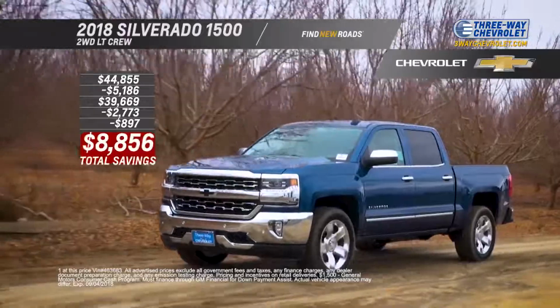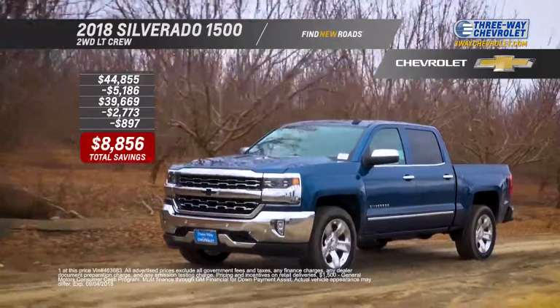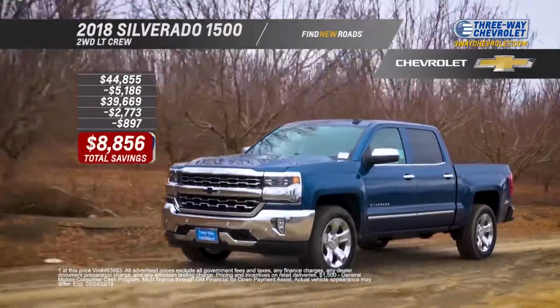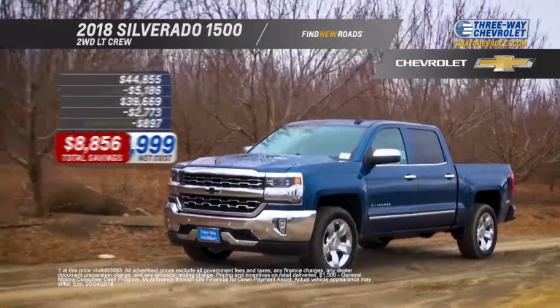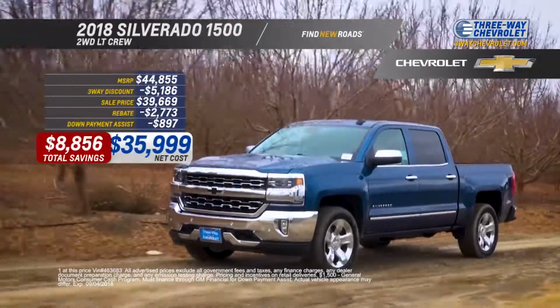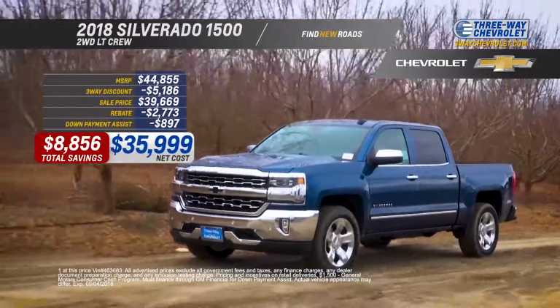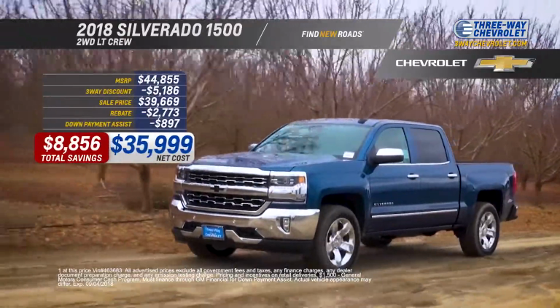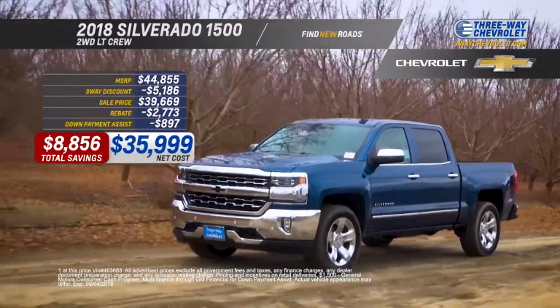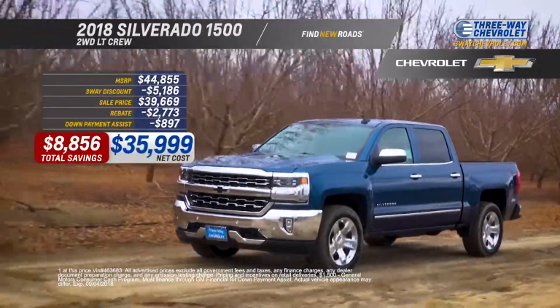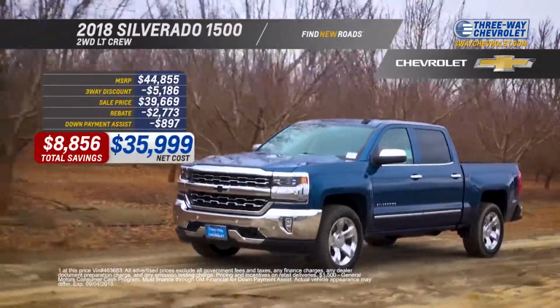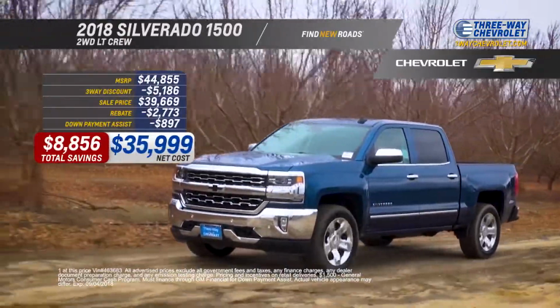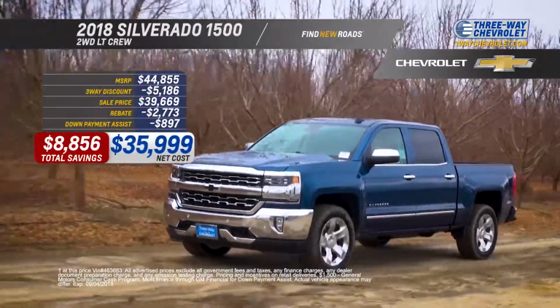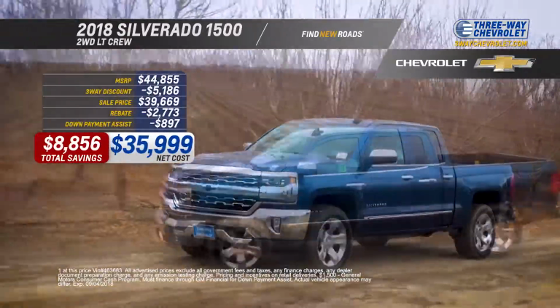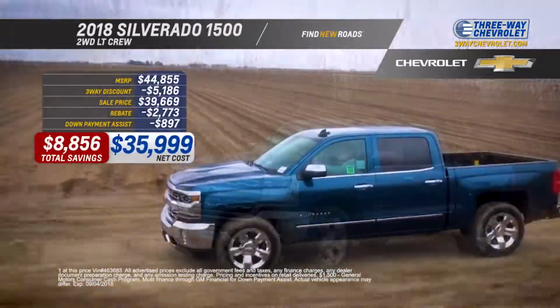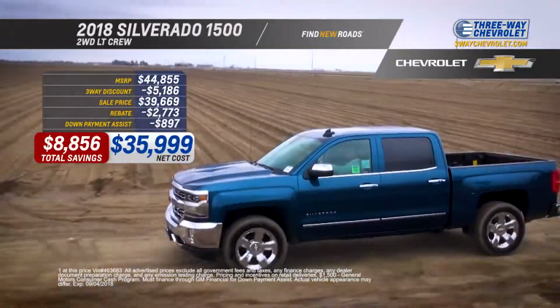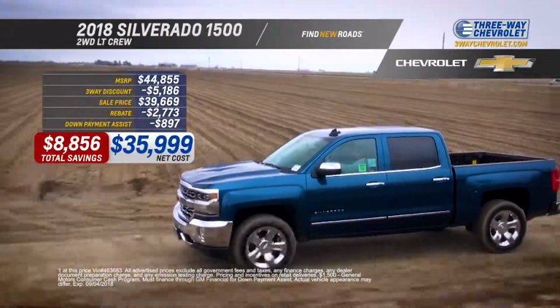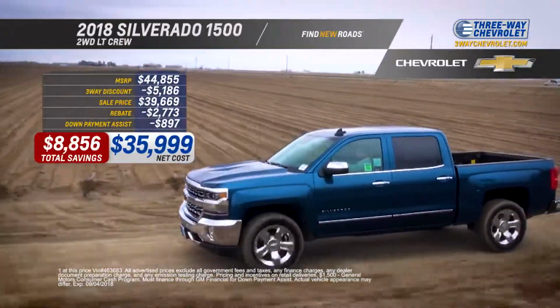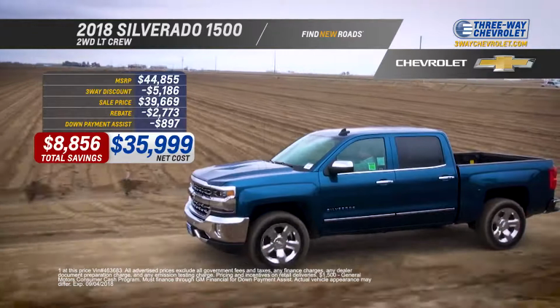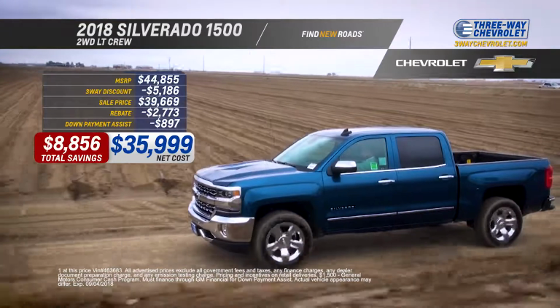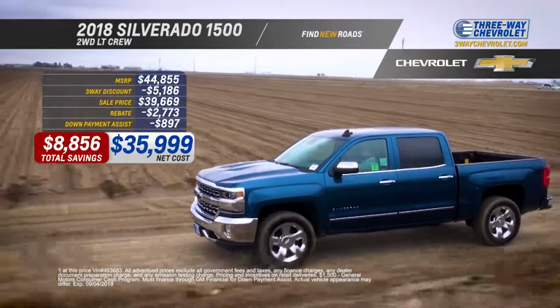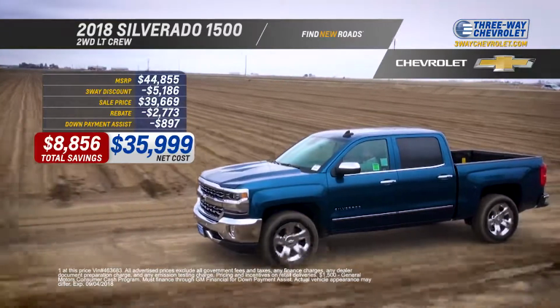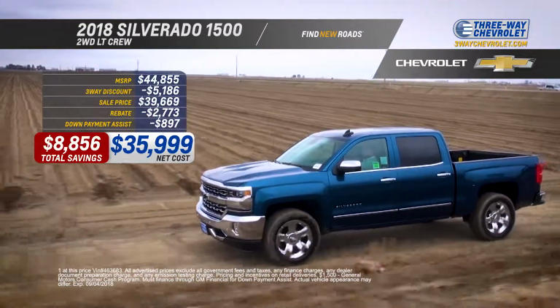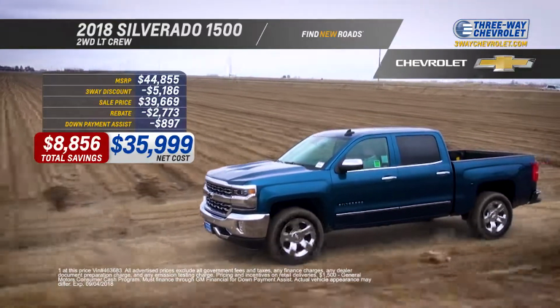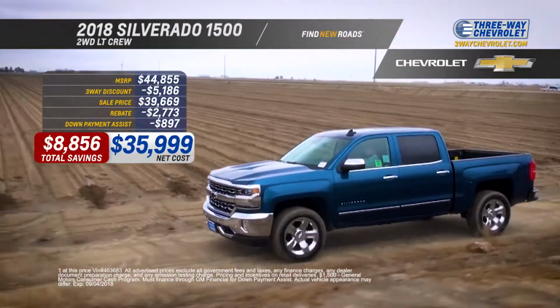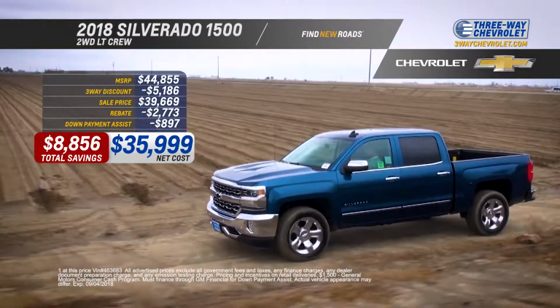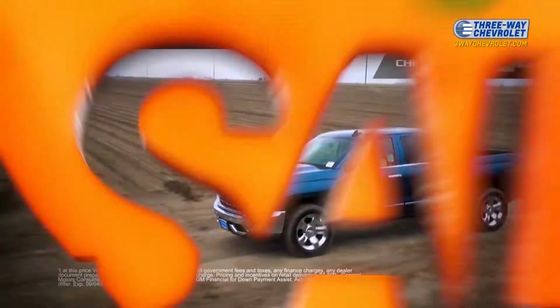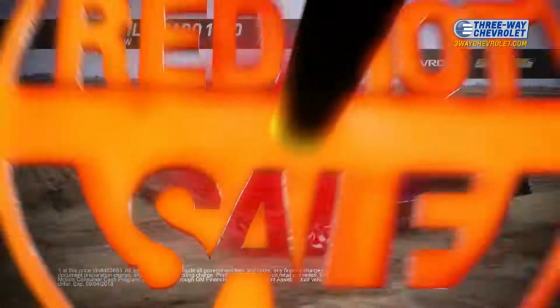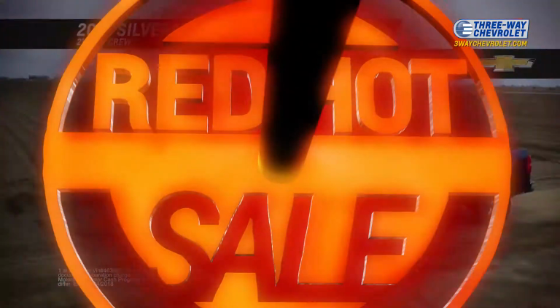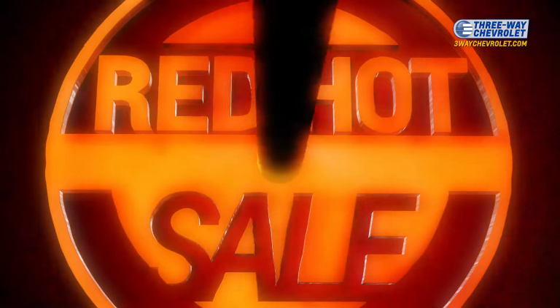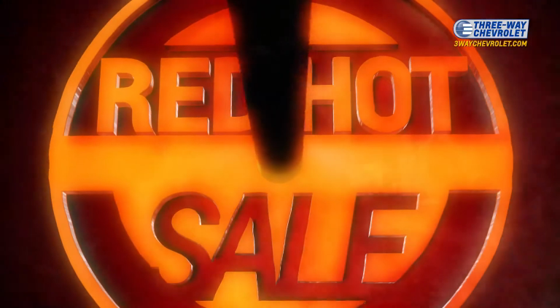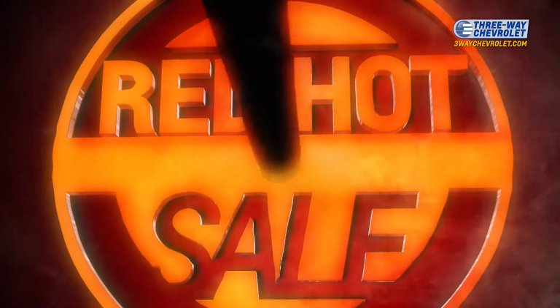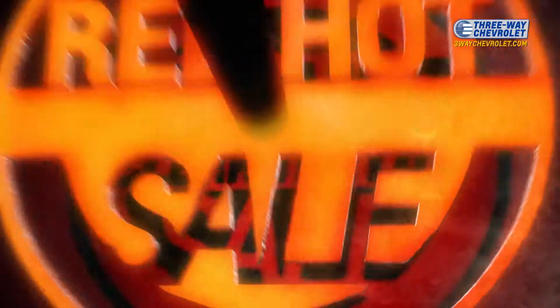Save over $8,000 on a 2018 Silverado, just $35,999. Red Hot.